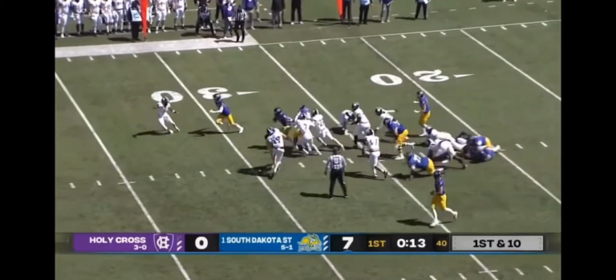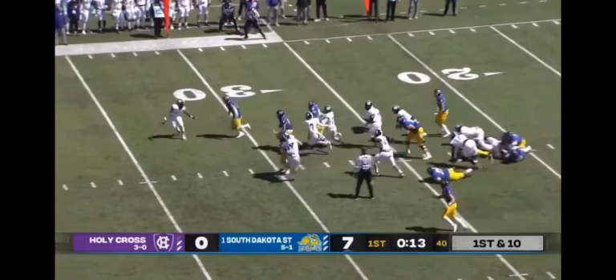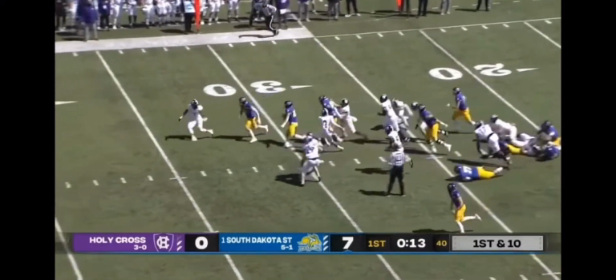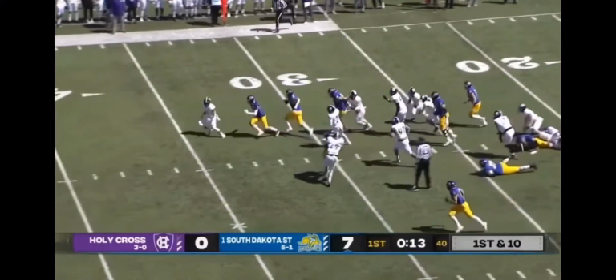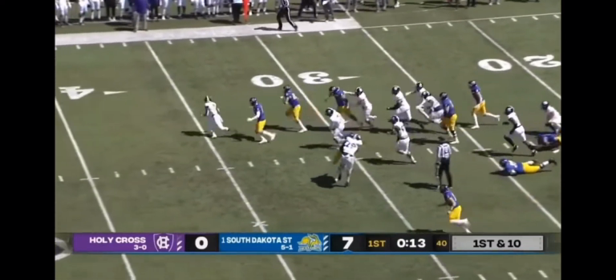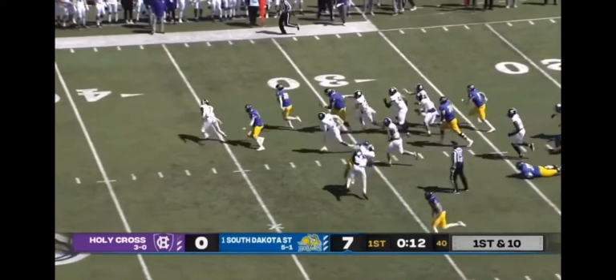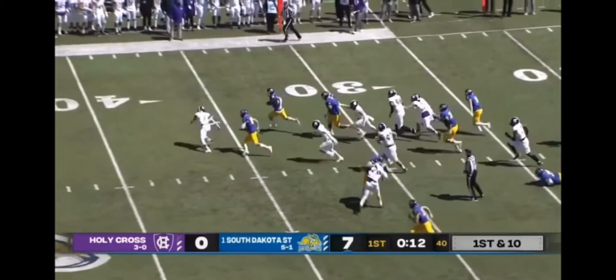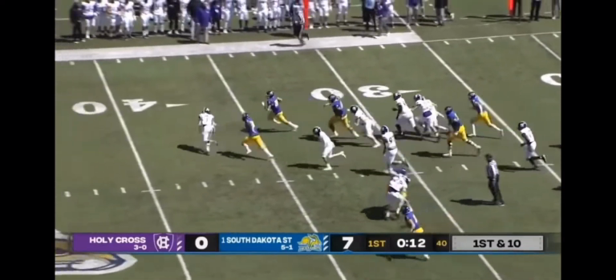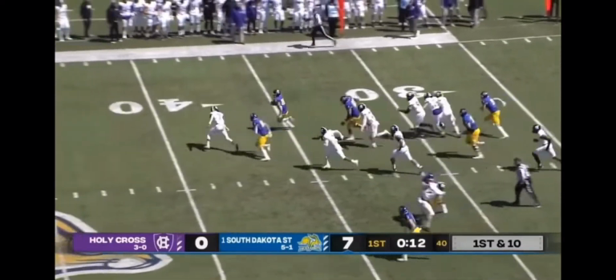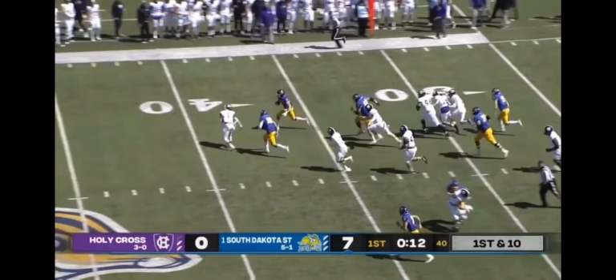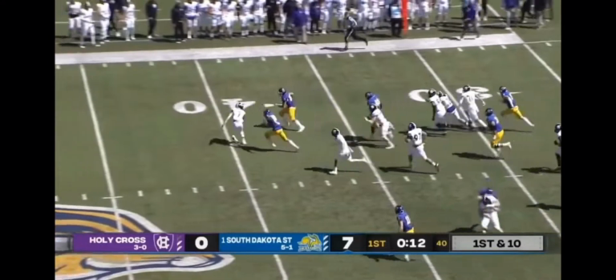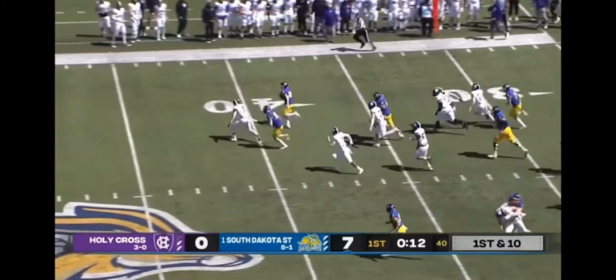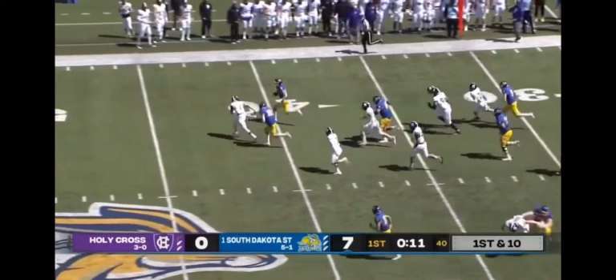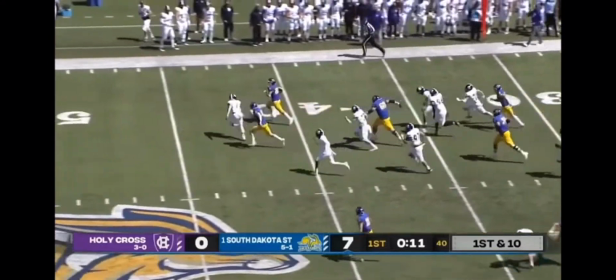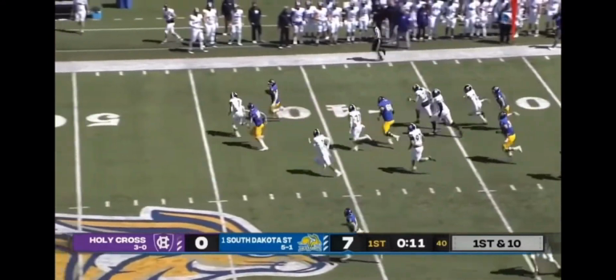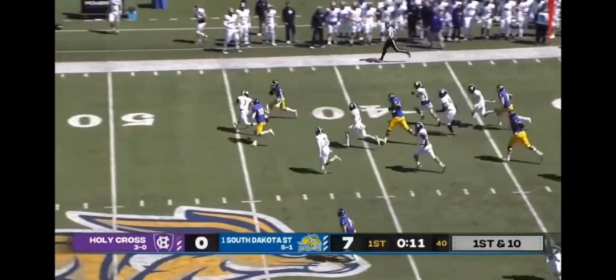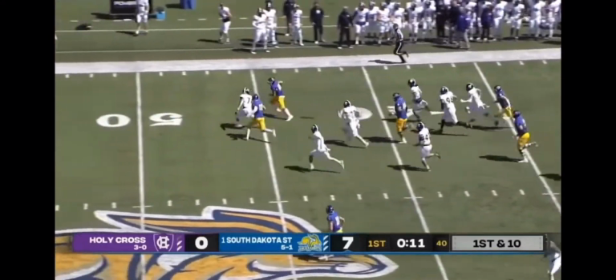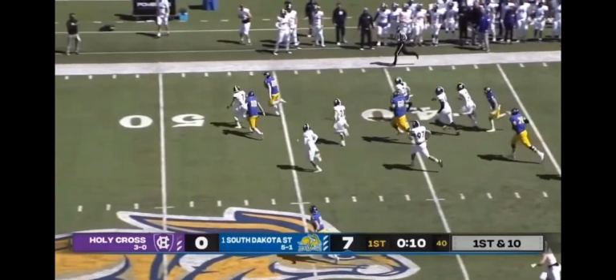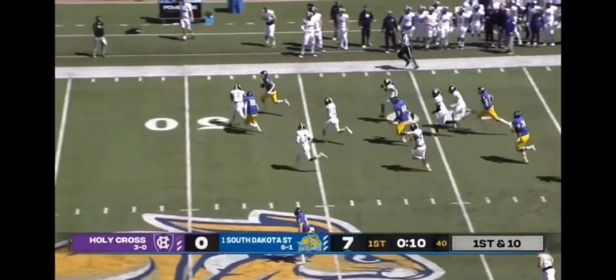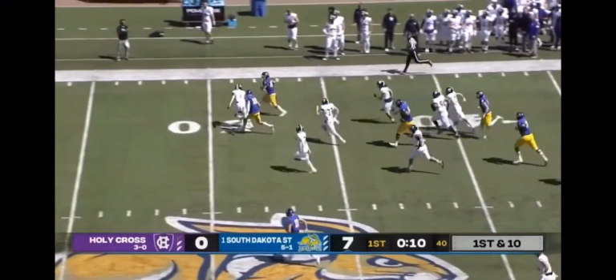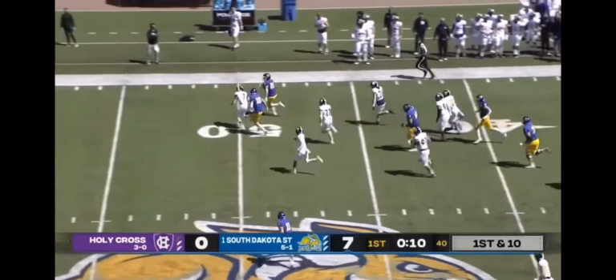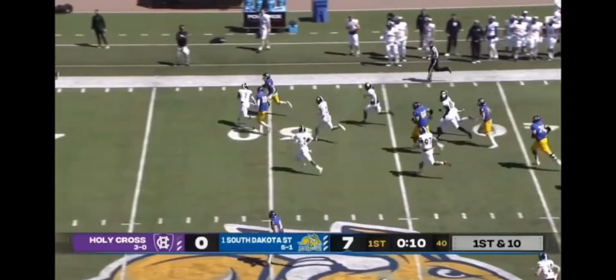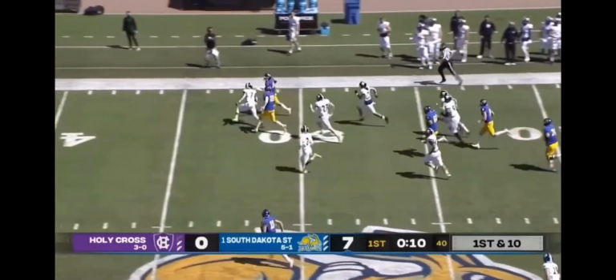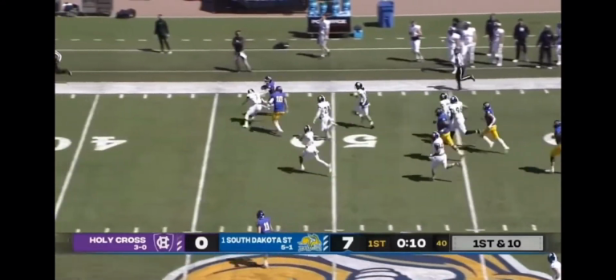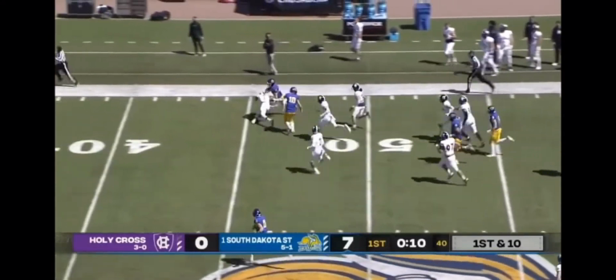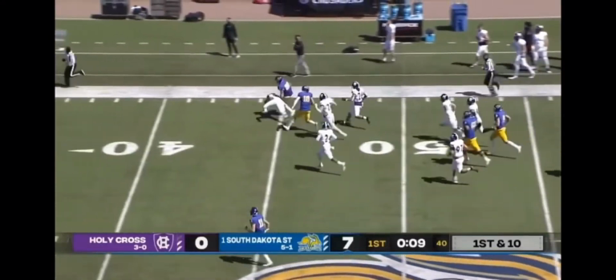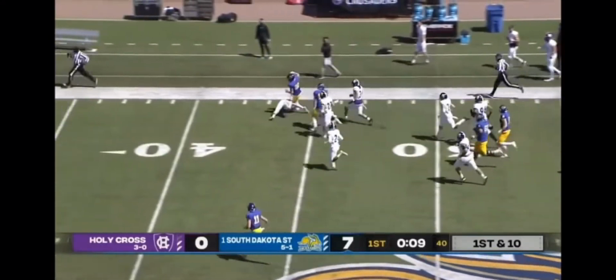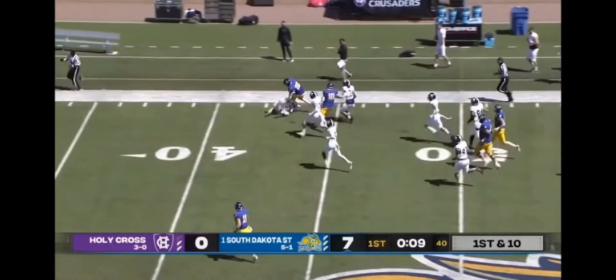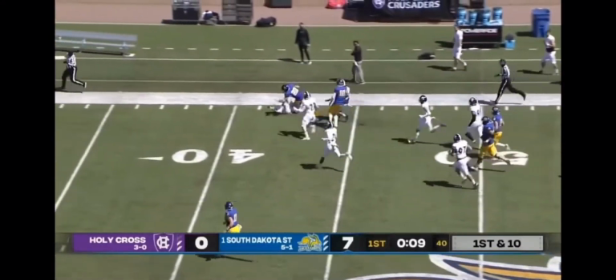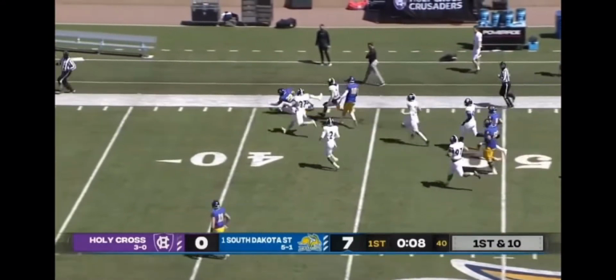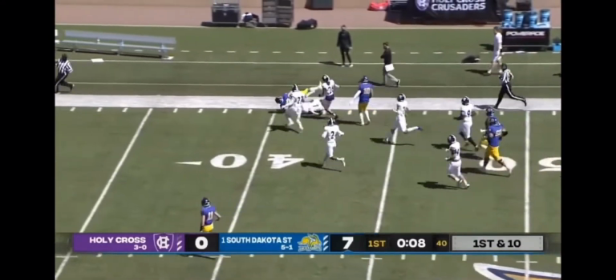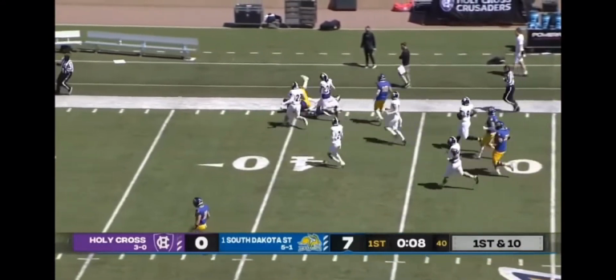Isaiah Davis with space. And Pierre Strong's backup able to get involved.